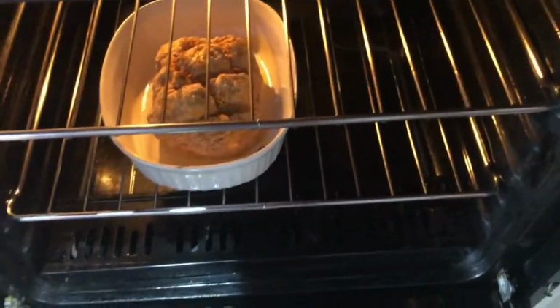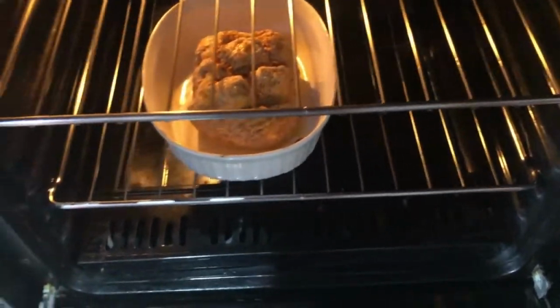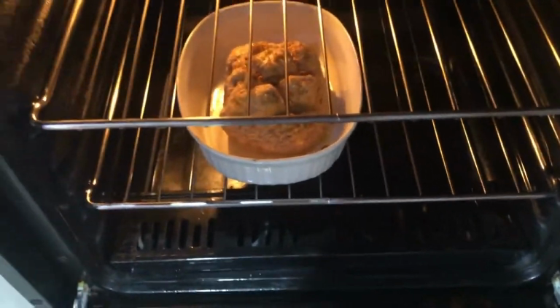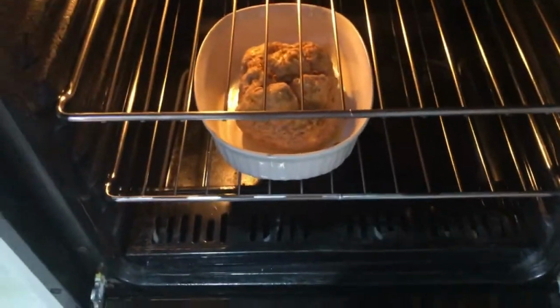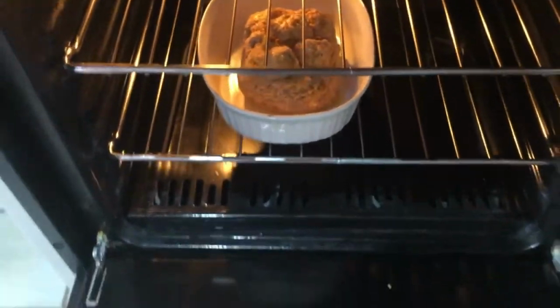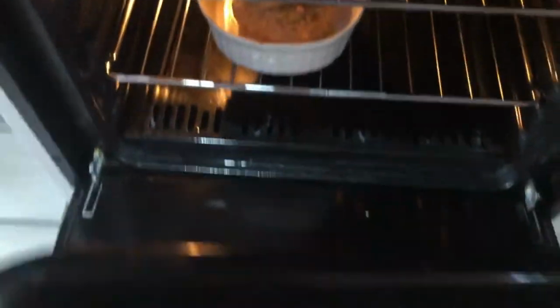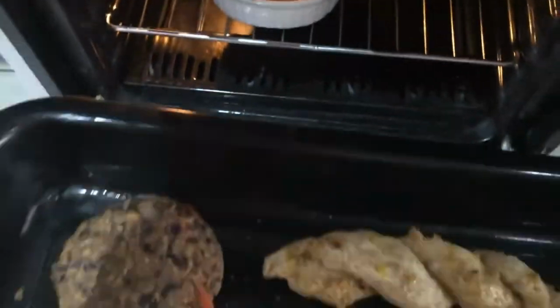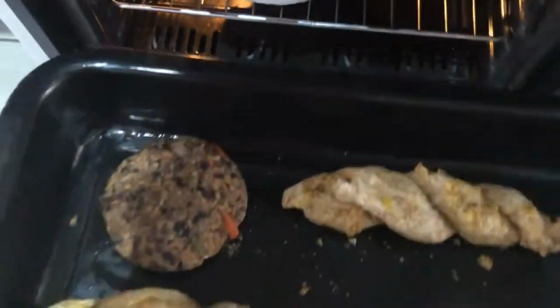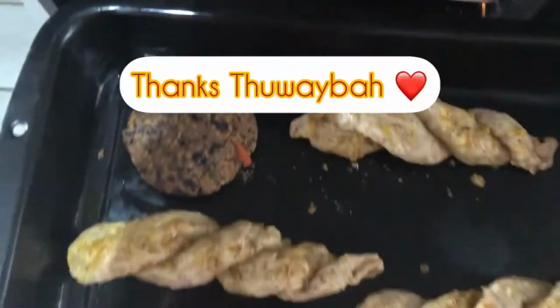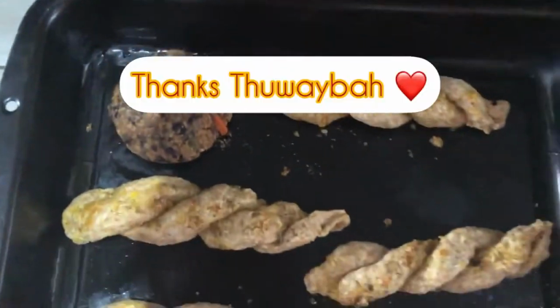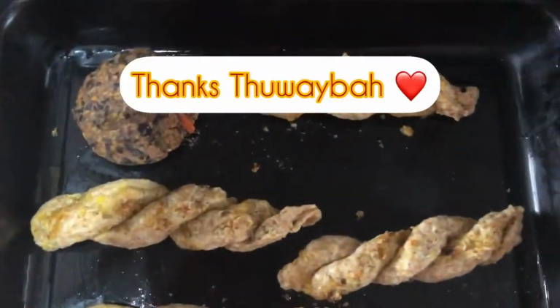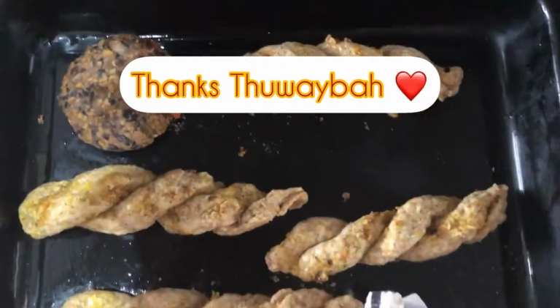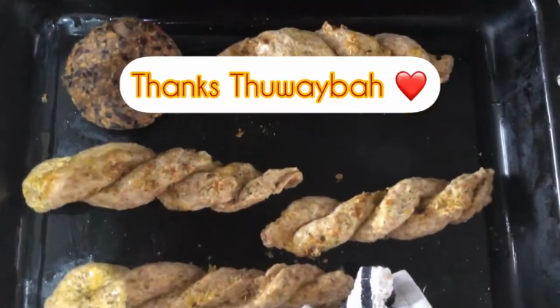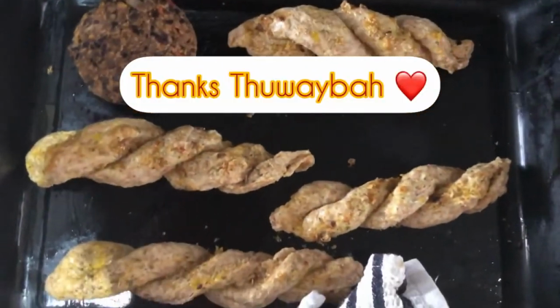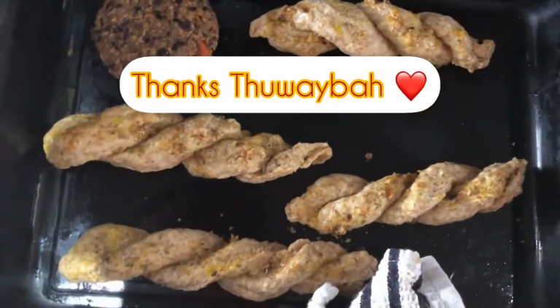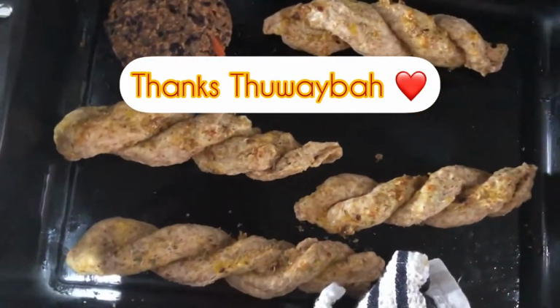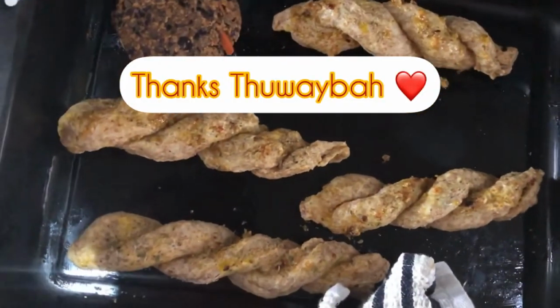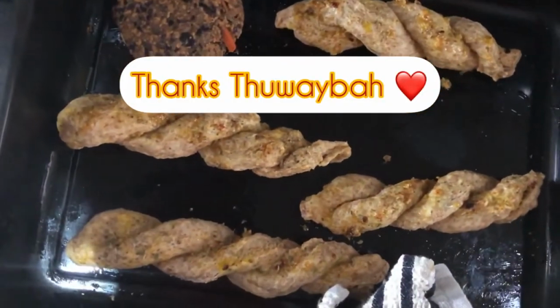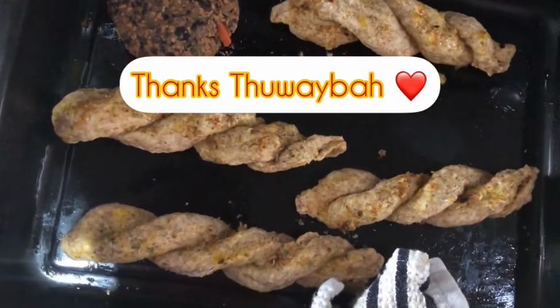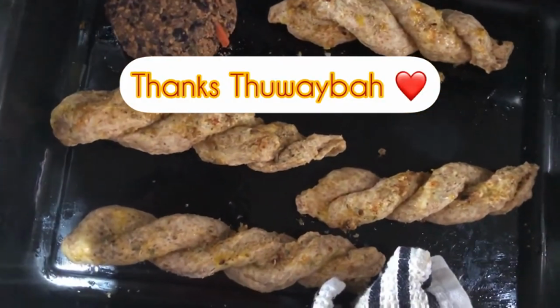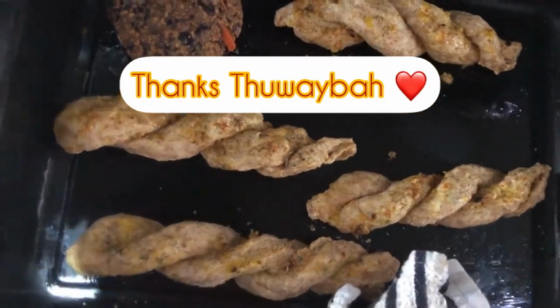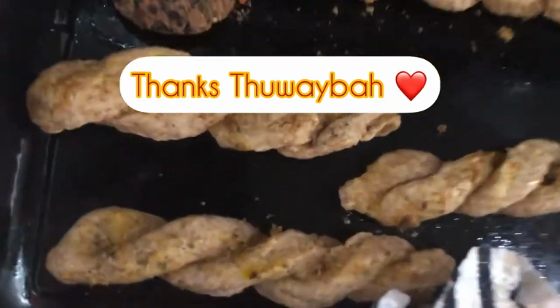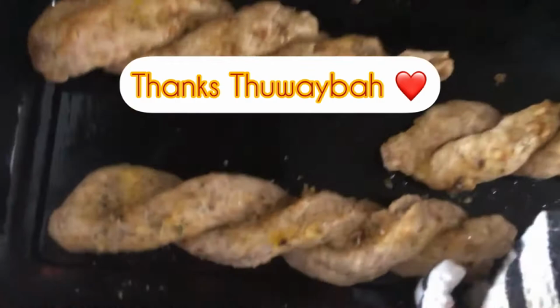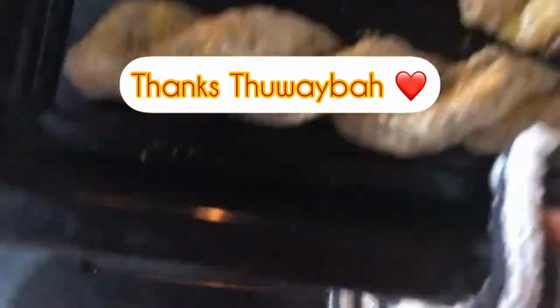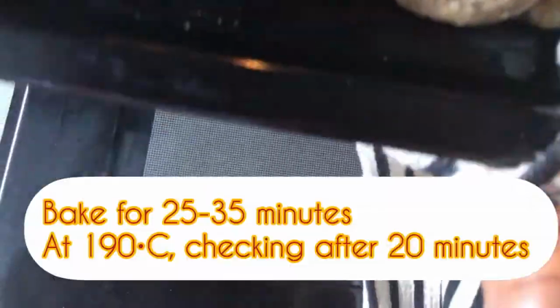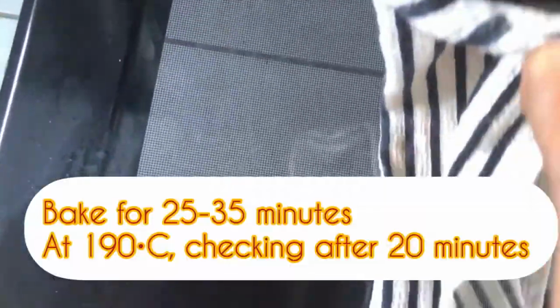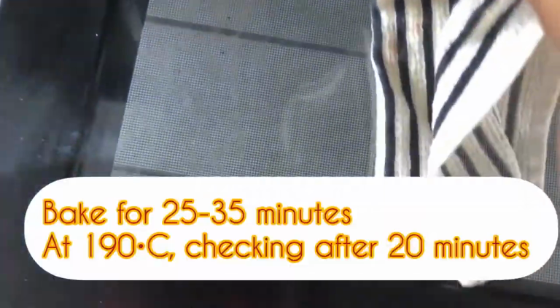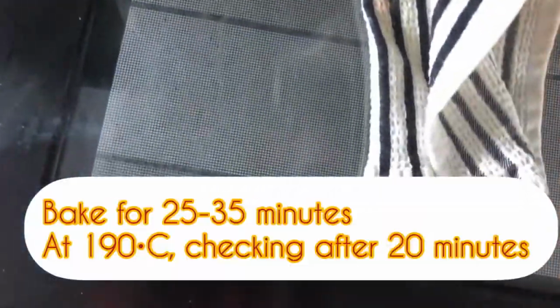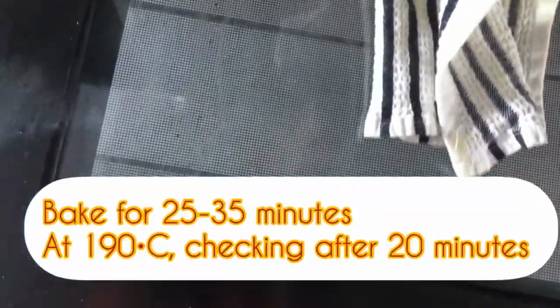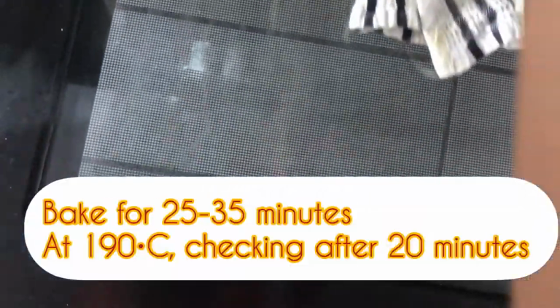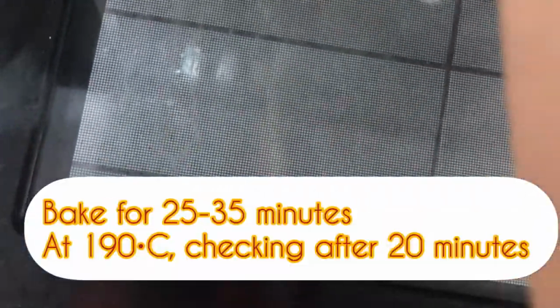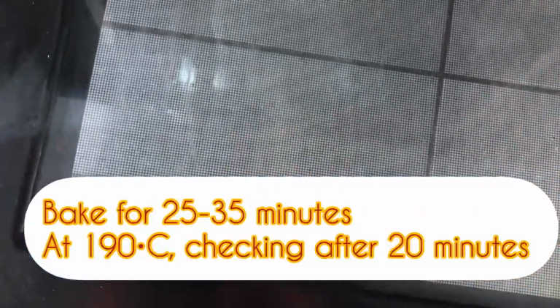I'll be putting these in alongside a black bean burger — that's what I made for me — which I'll also be cooking up.